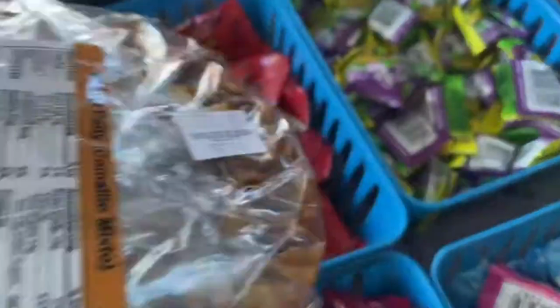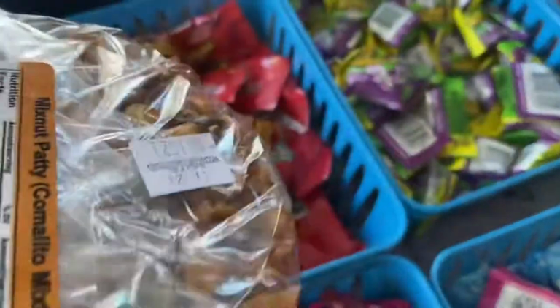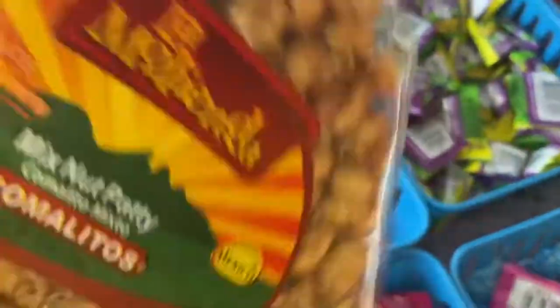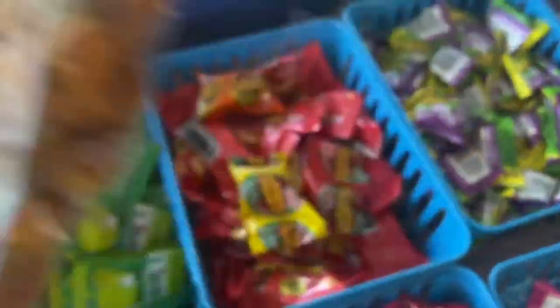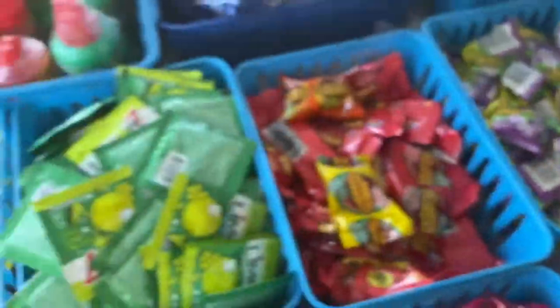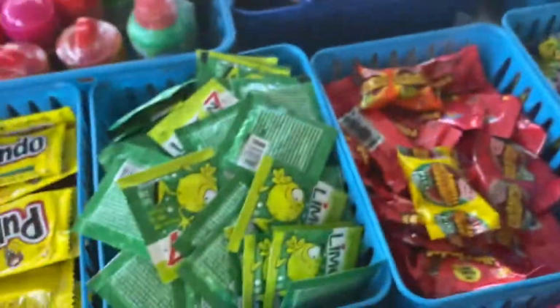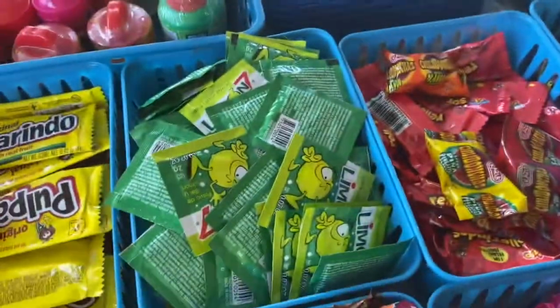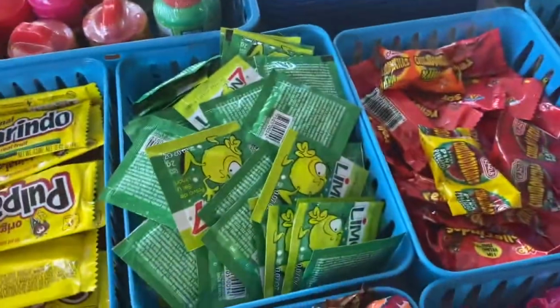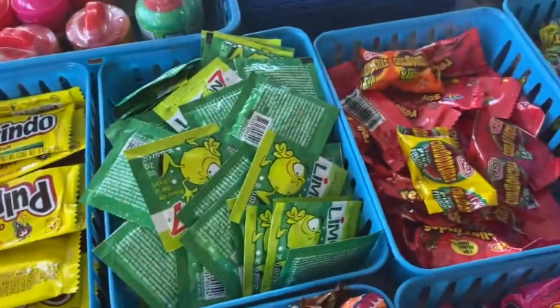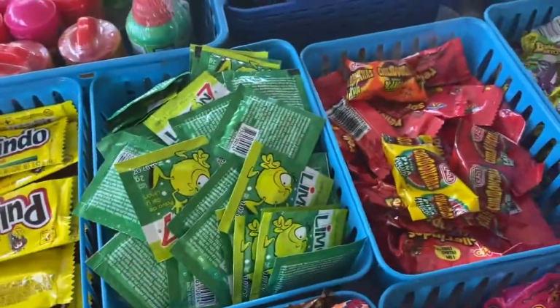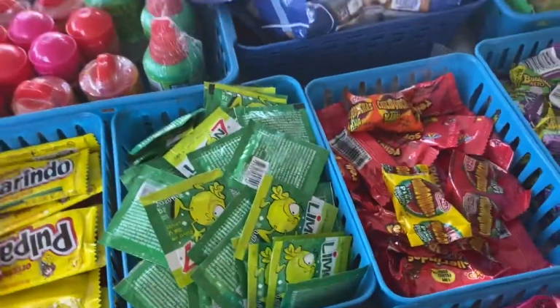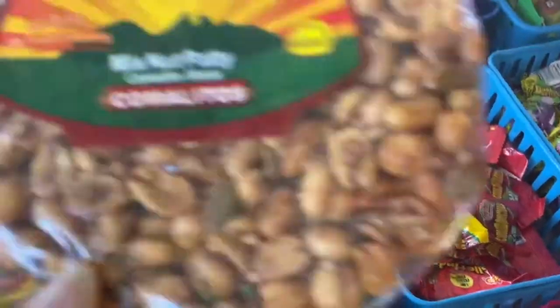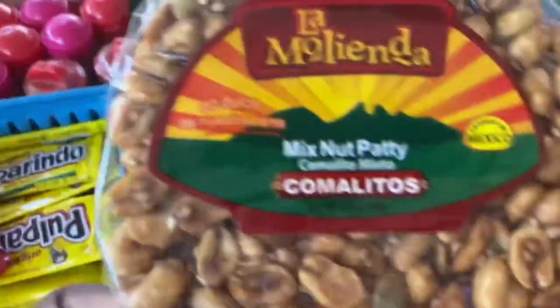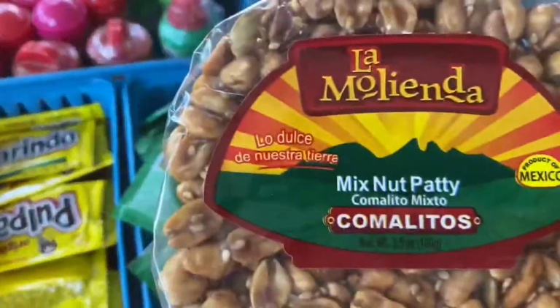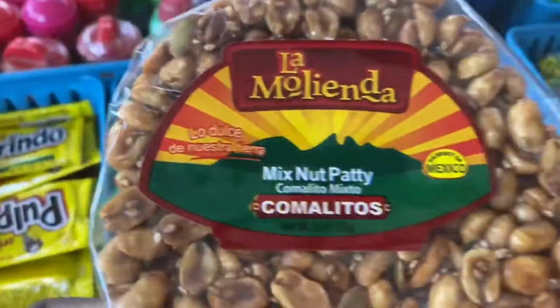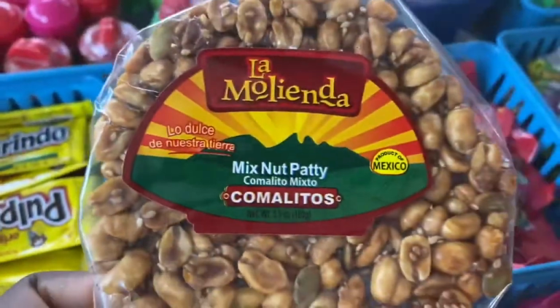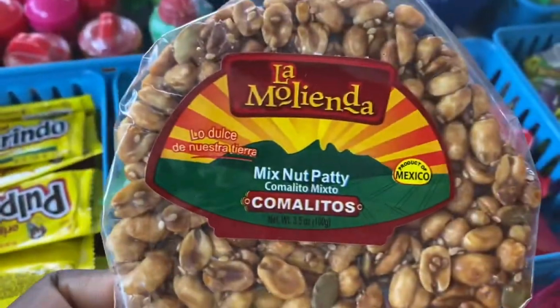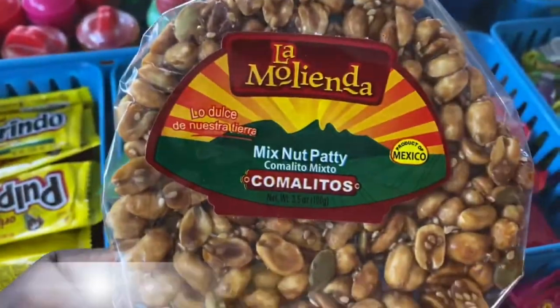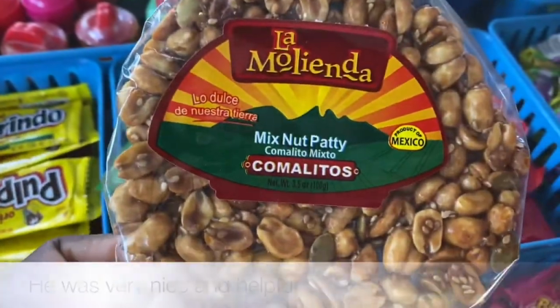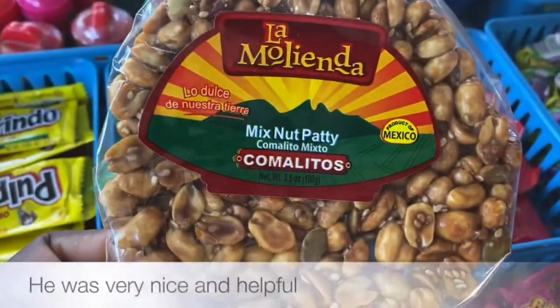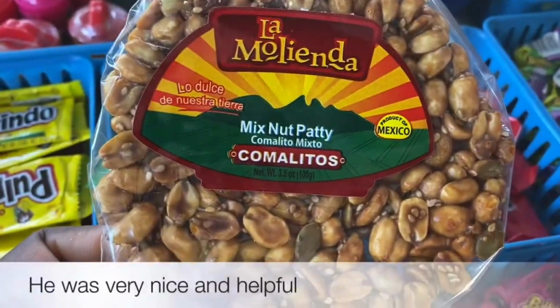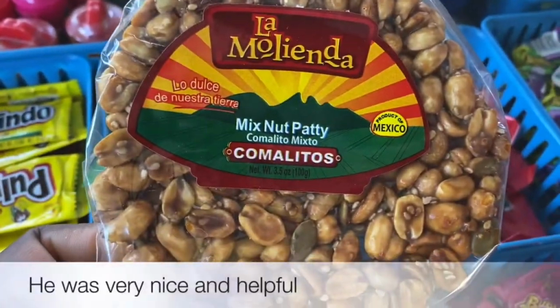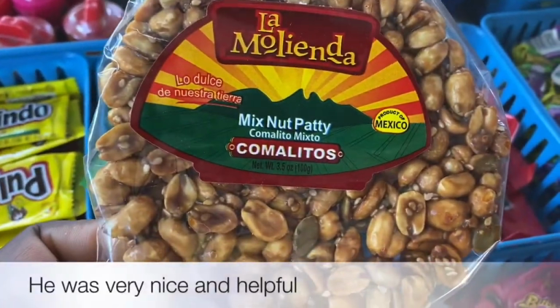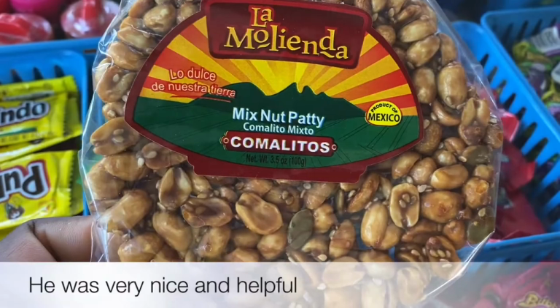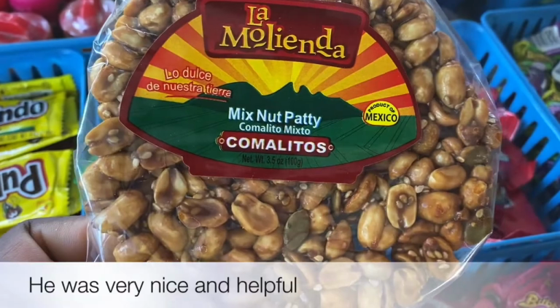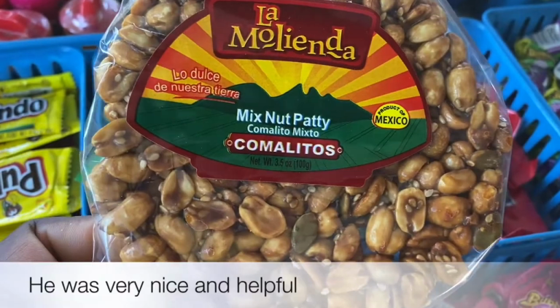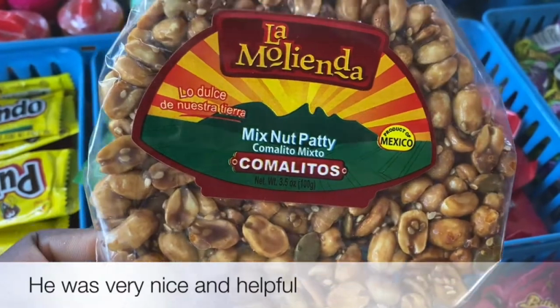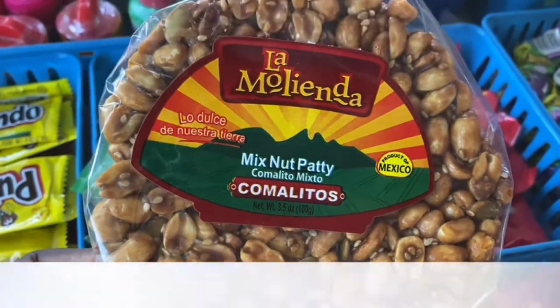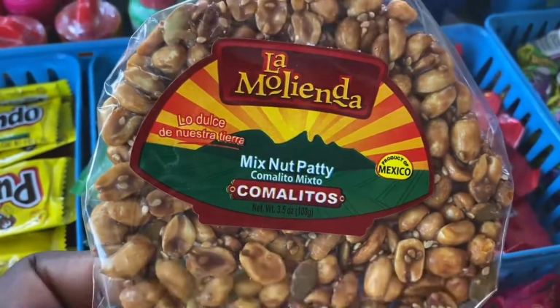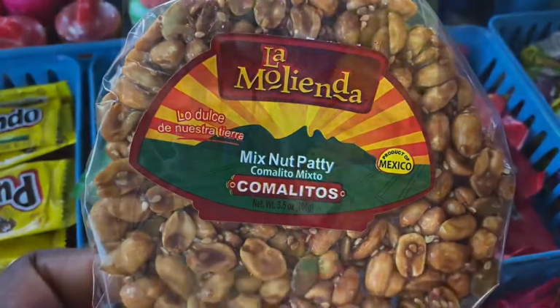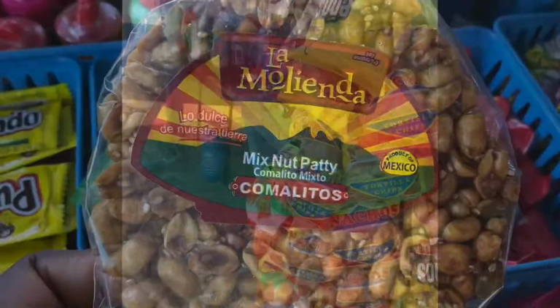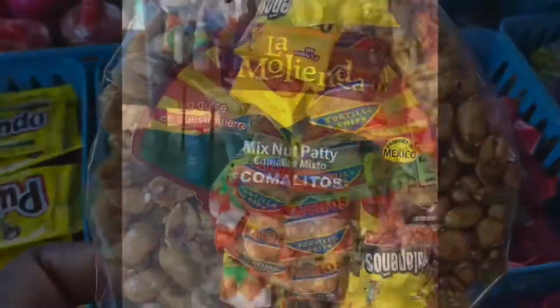Is this sweet? Mixed nut candy. How much is this?